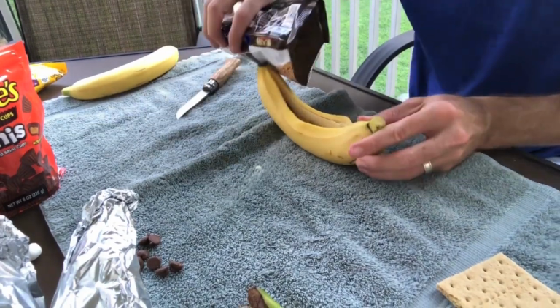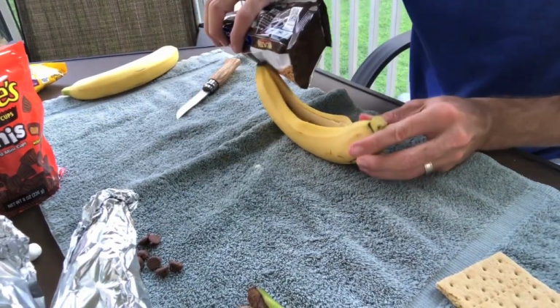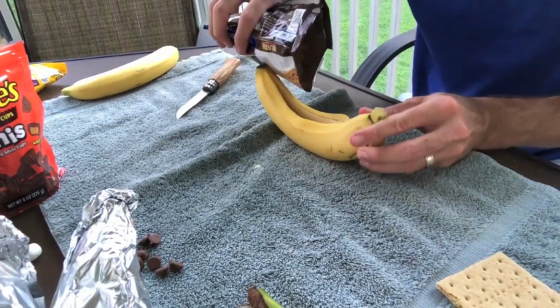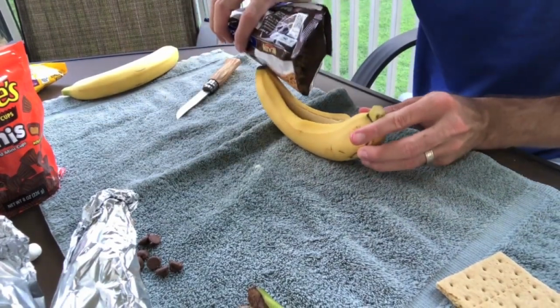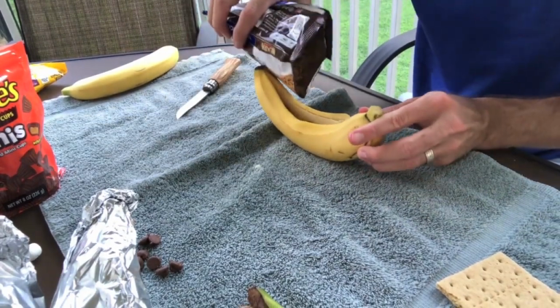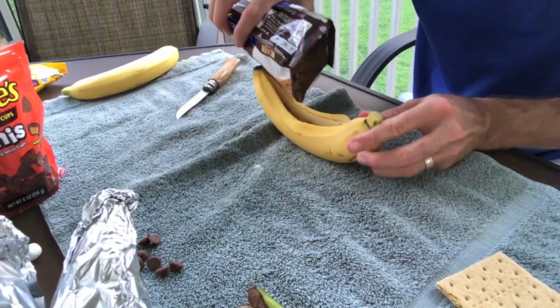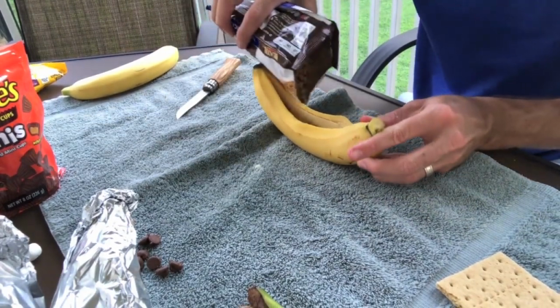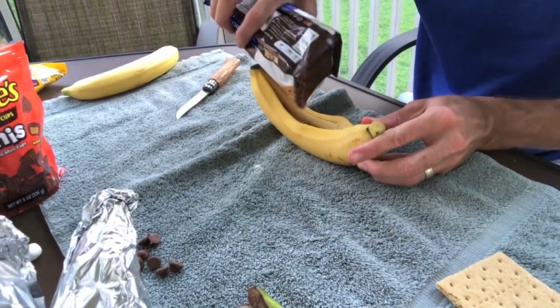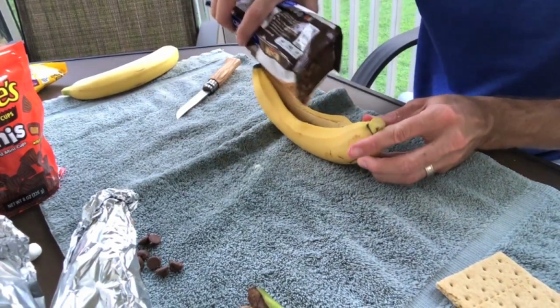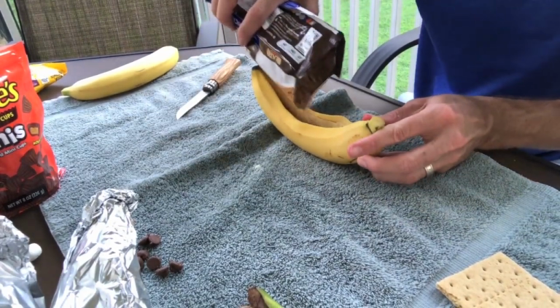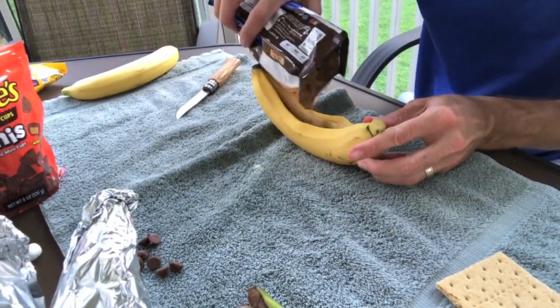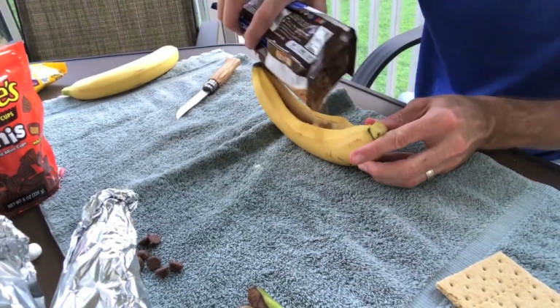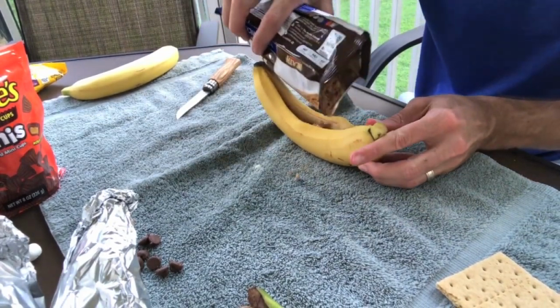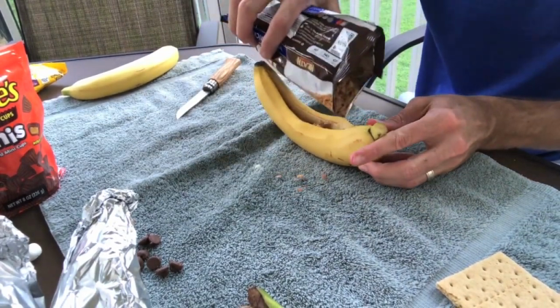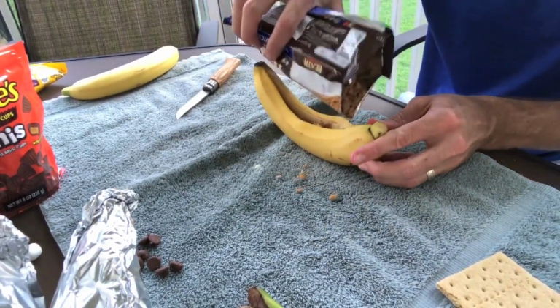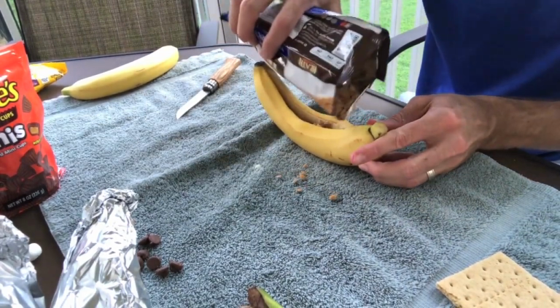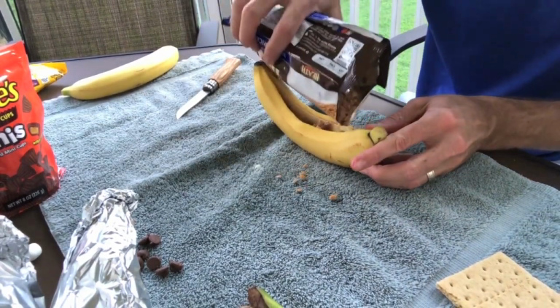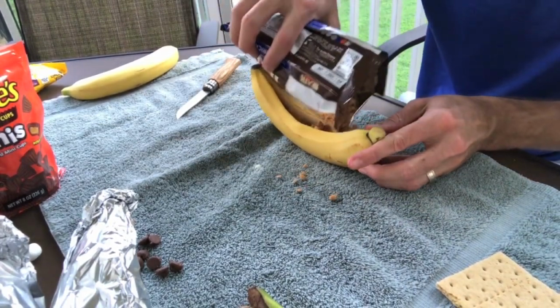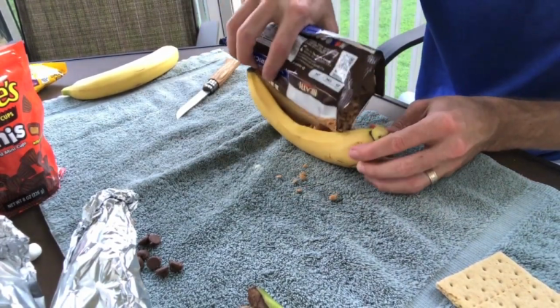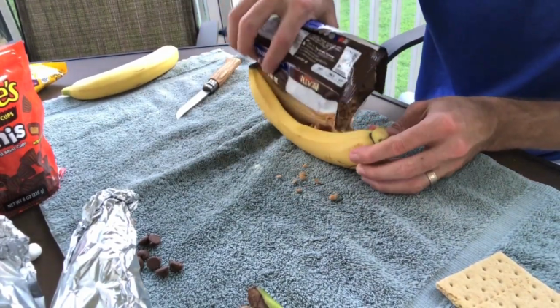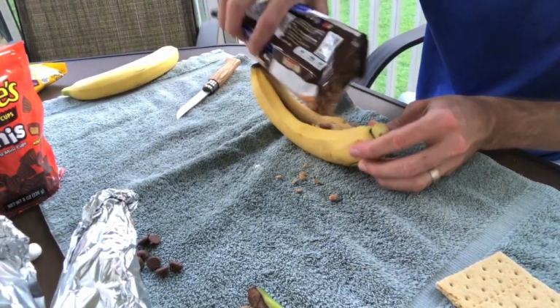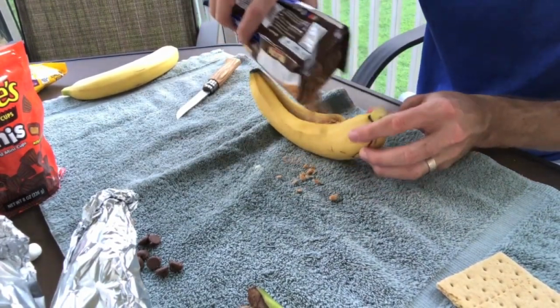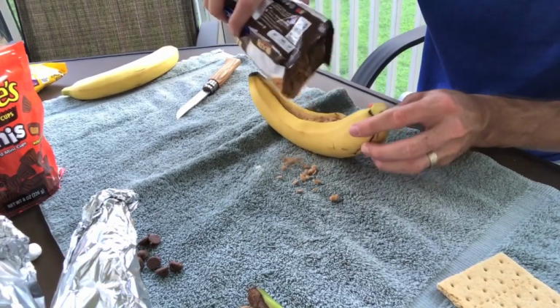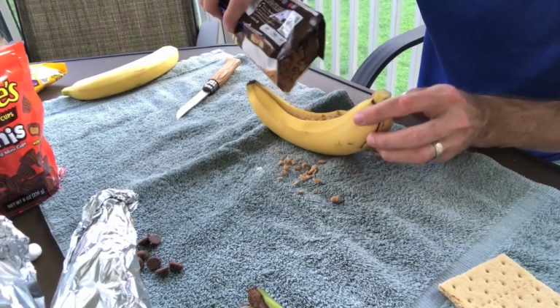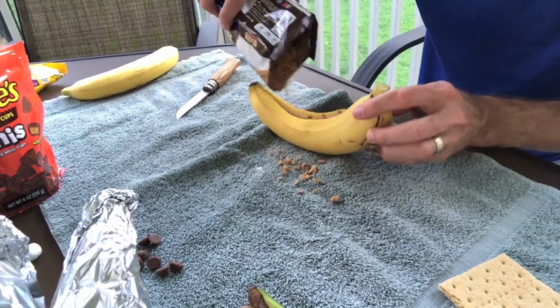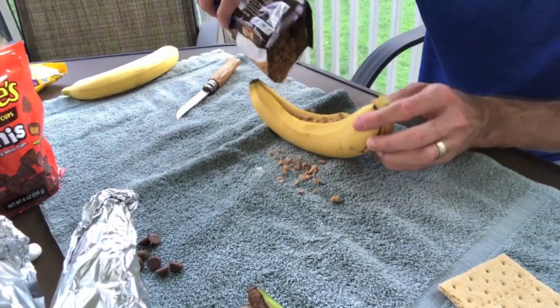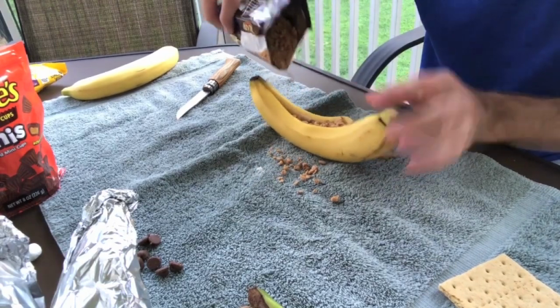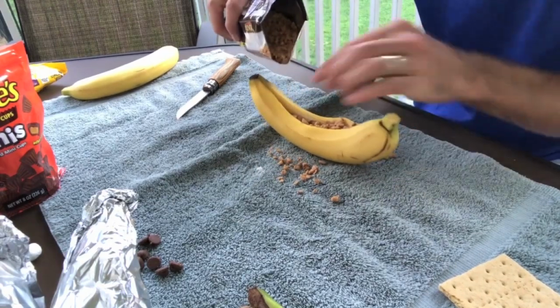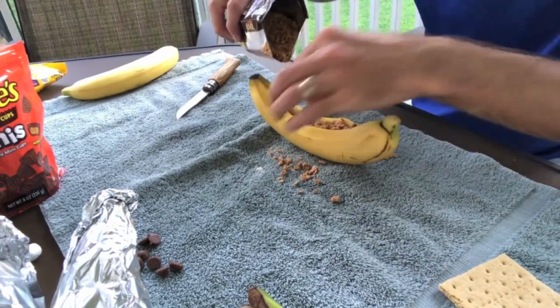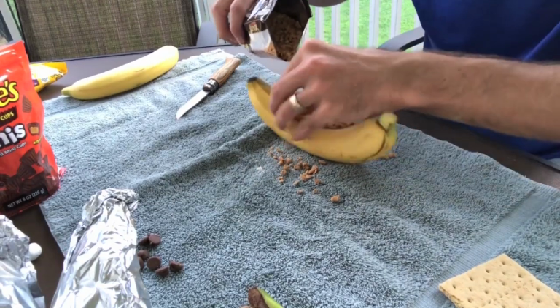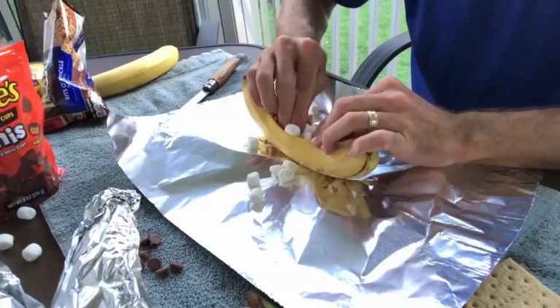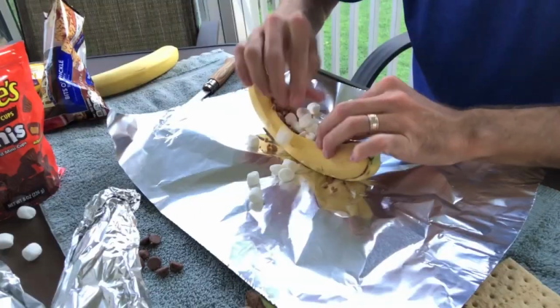My fourth banana boat I filled with Heath bits and topped with marshmallows.